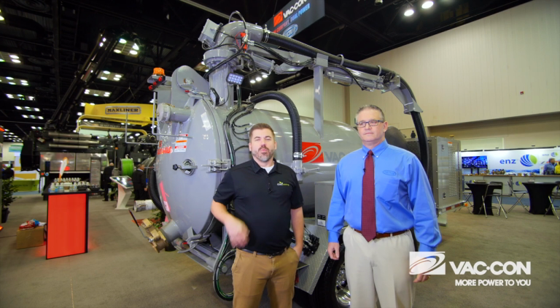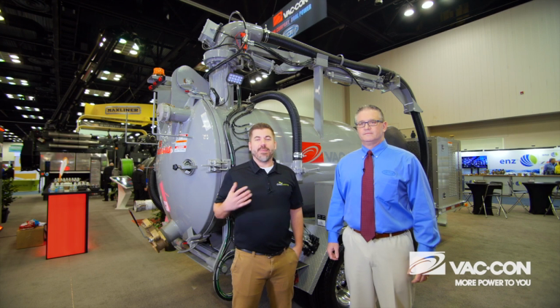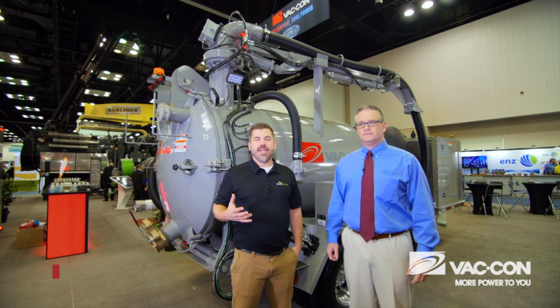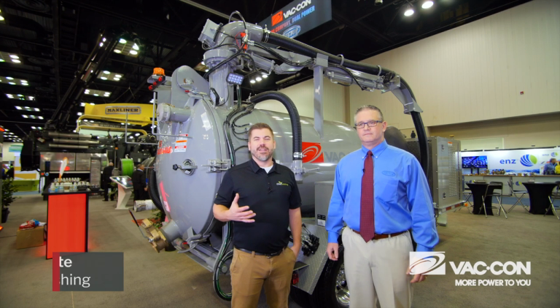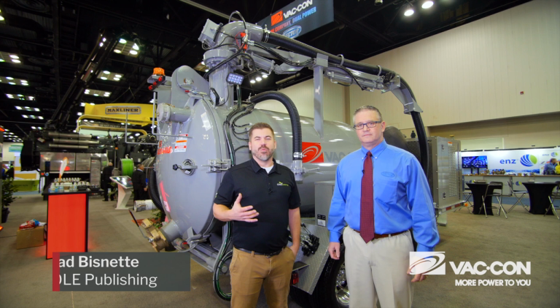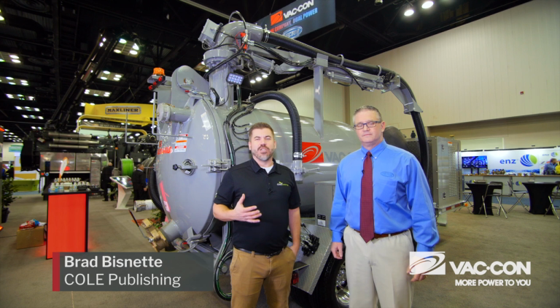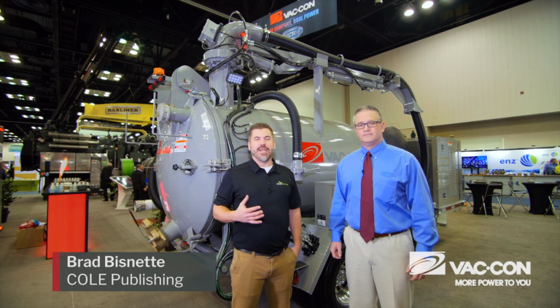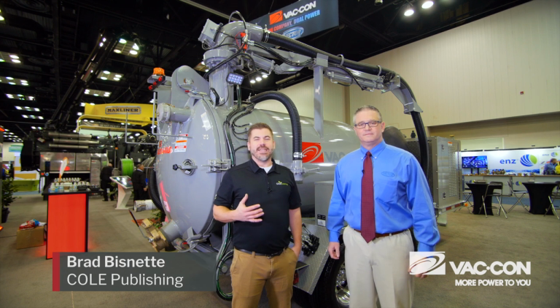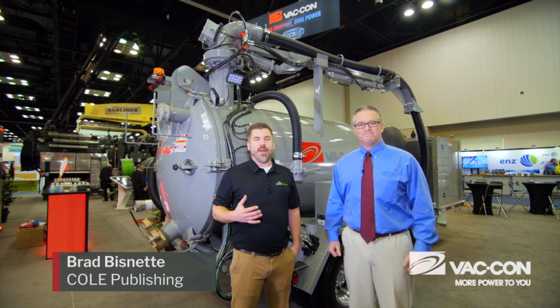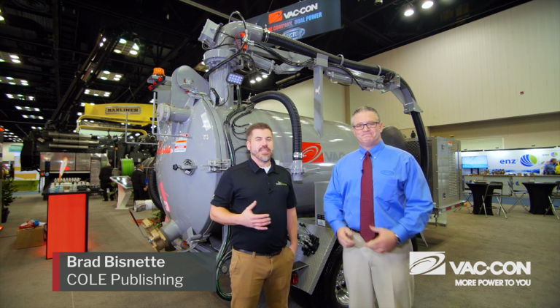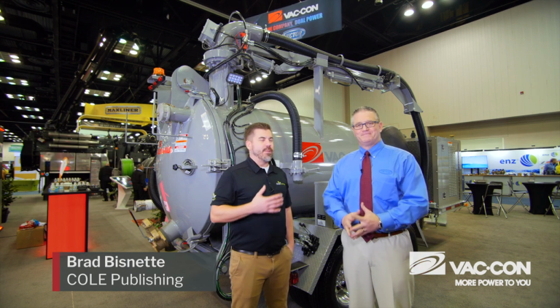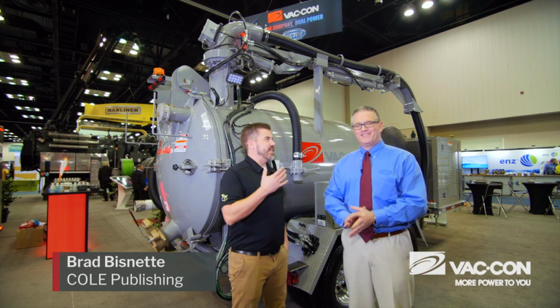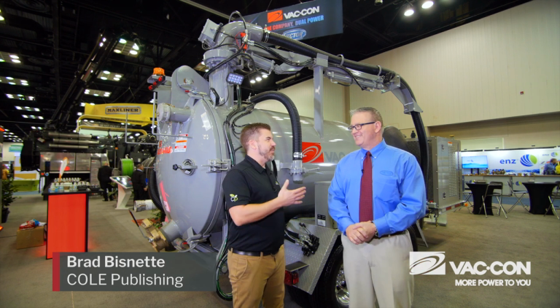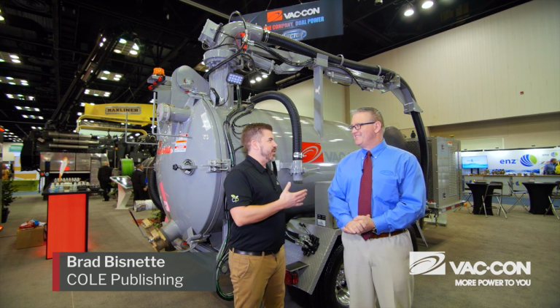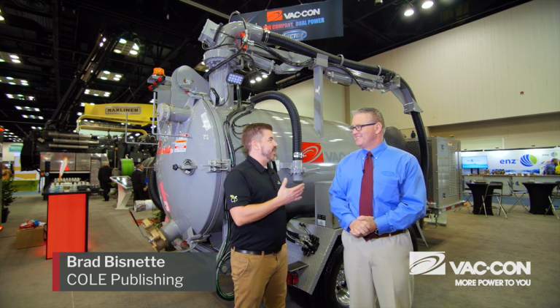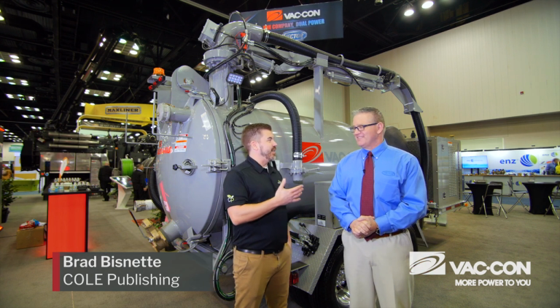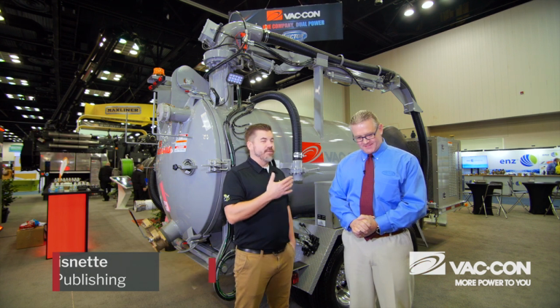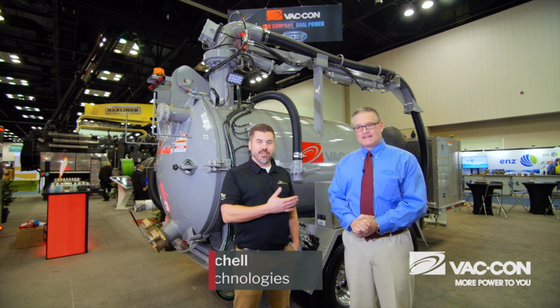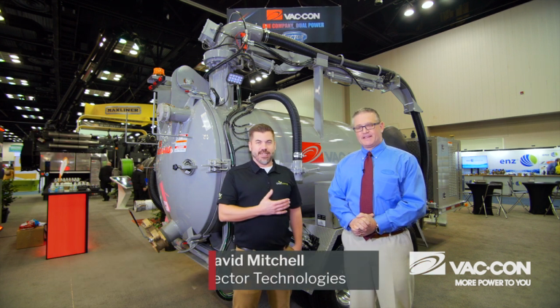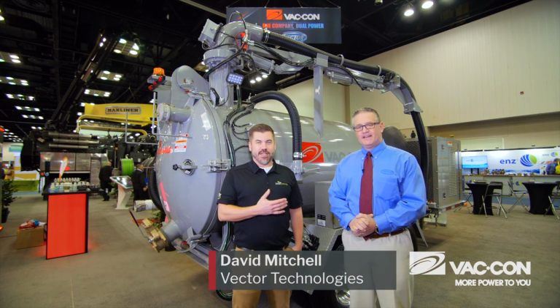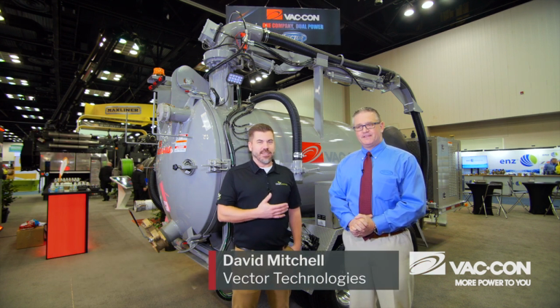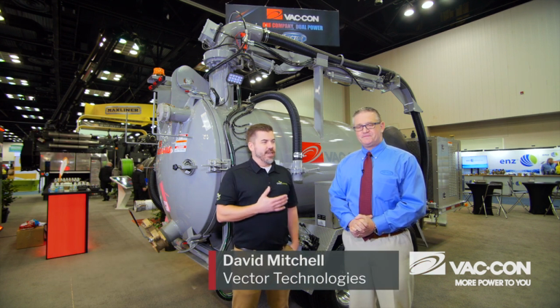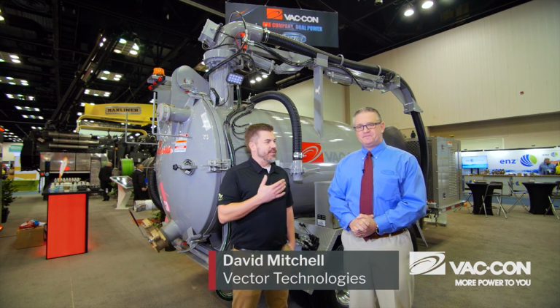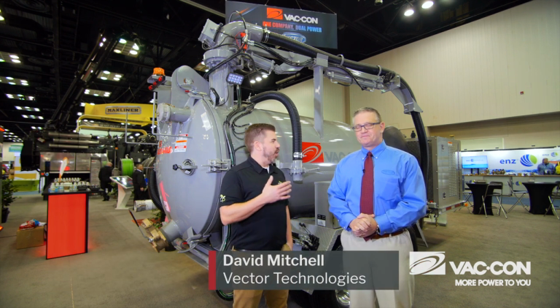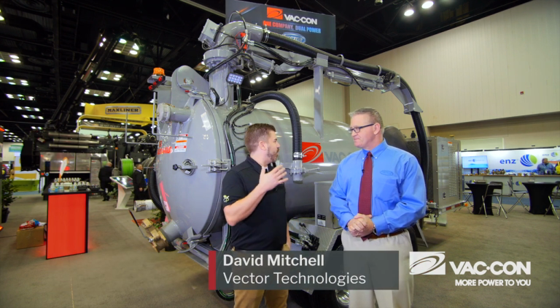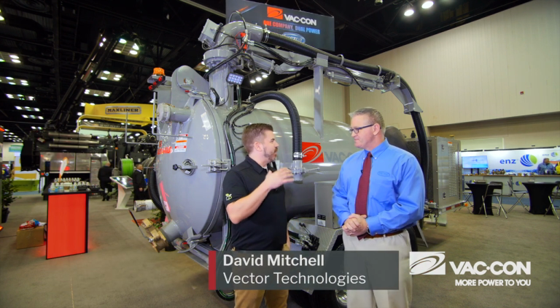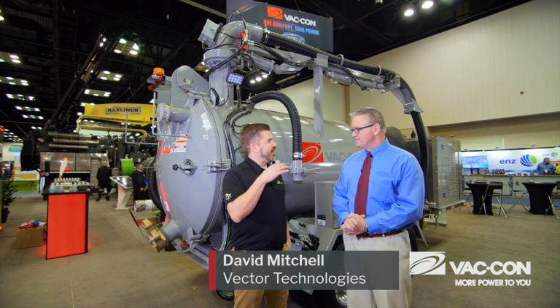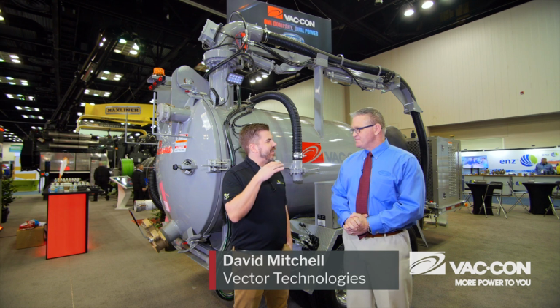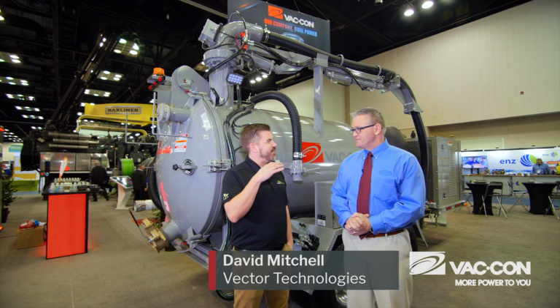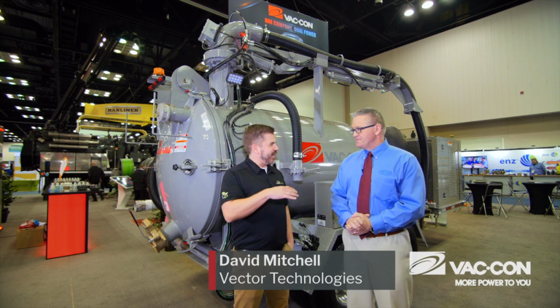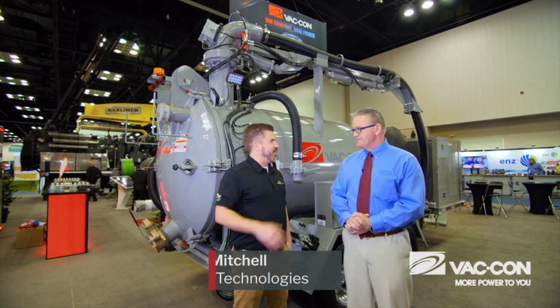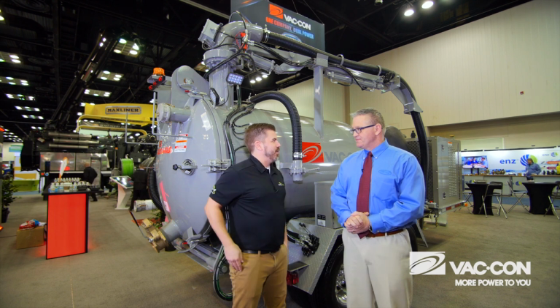Brad Bisnett here at the WET Show in Indianapolis, and I'm with David Mitchell, President of Vector Technologies. David, what are we doing here in the Vacon booth?